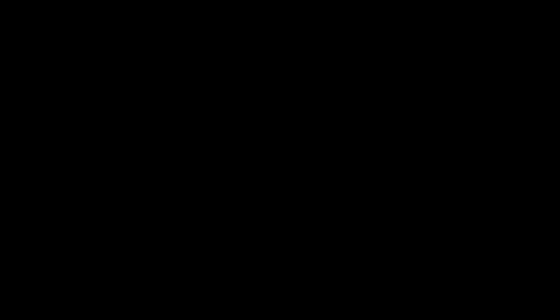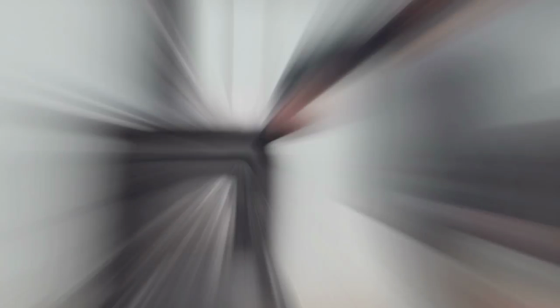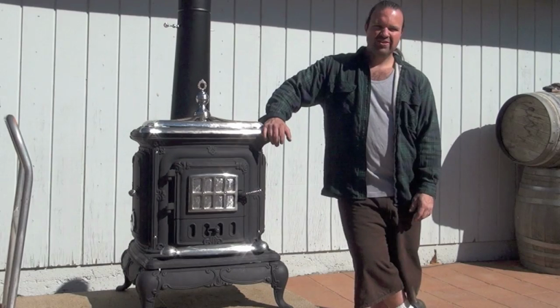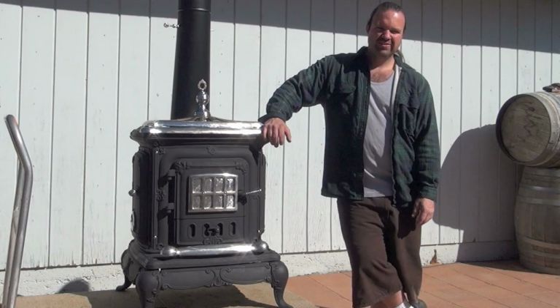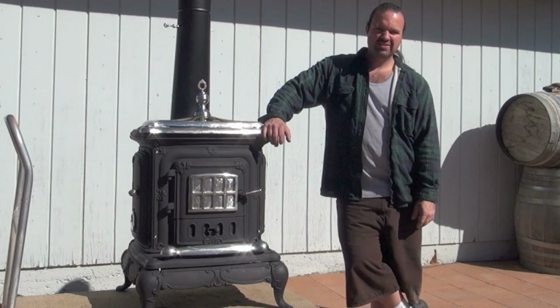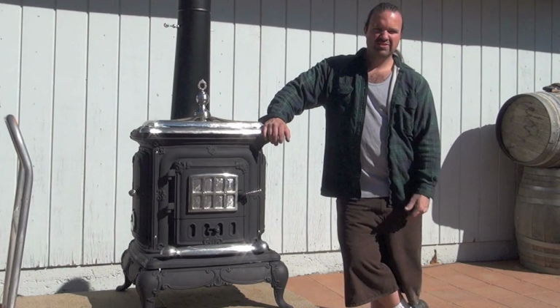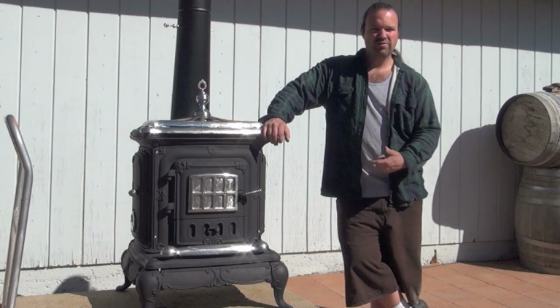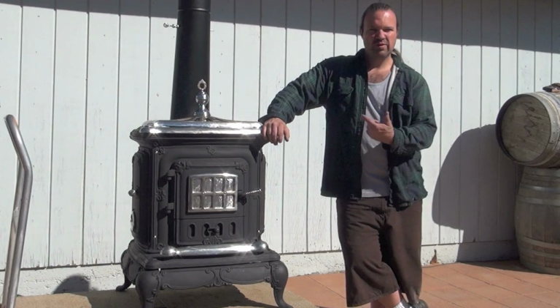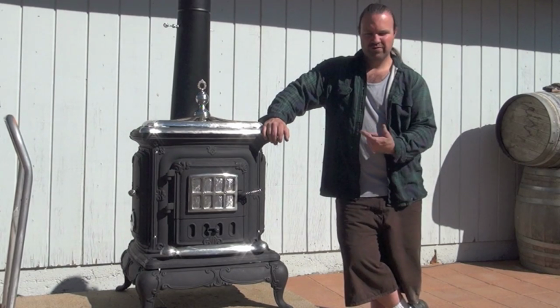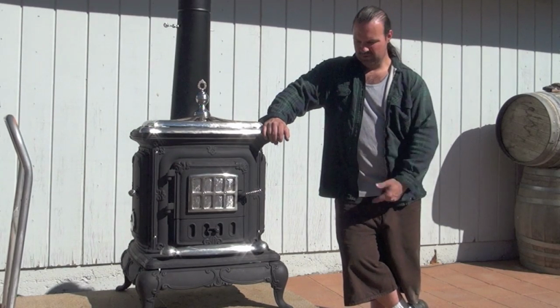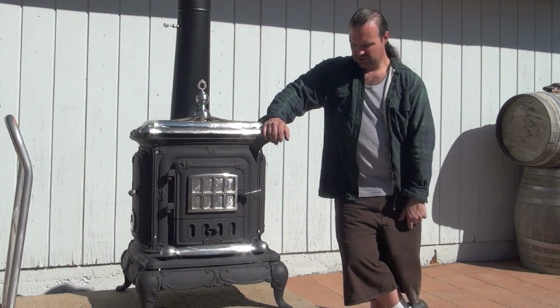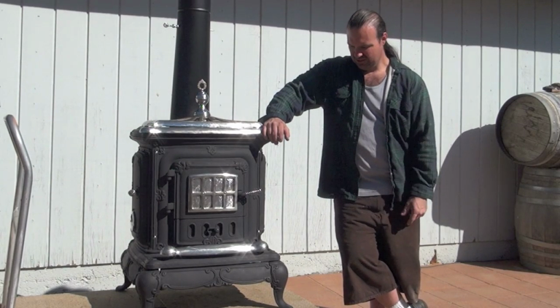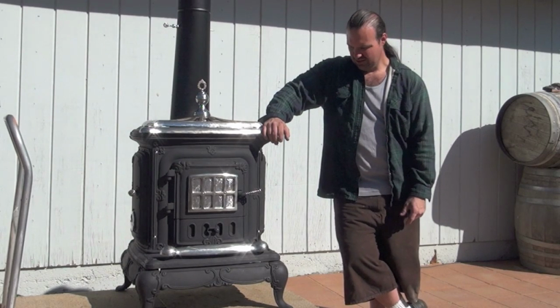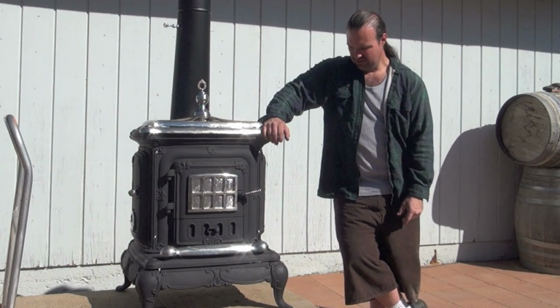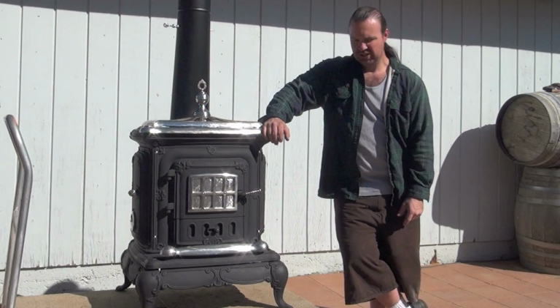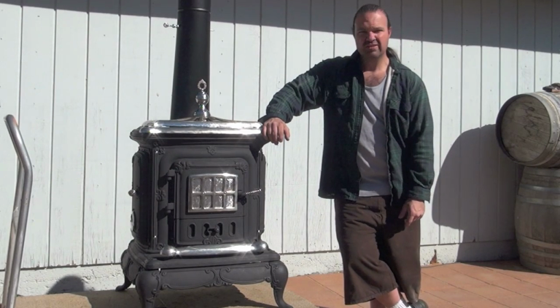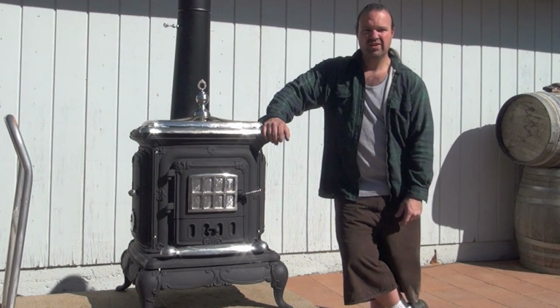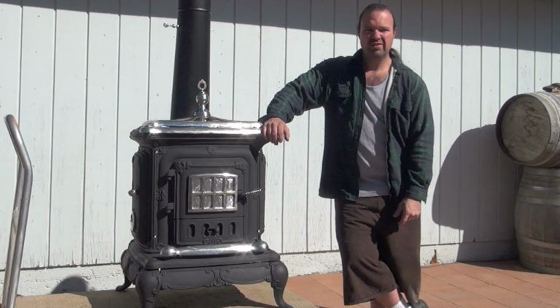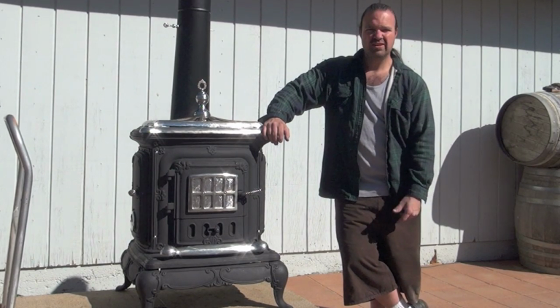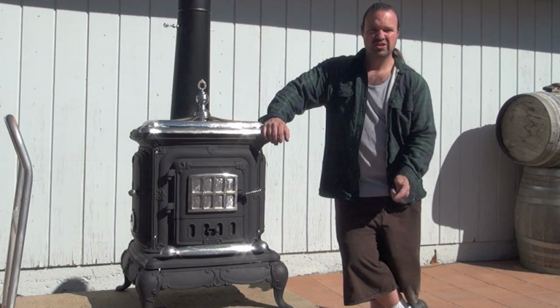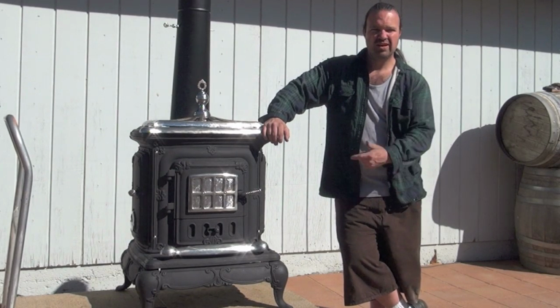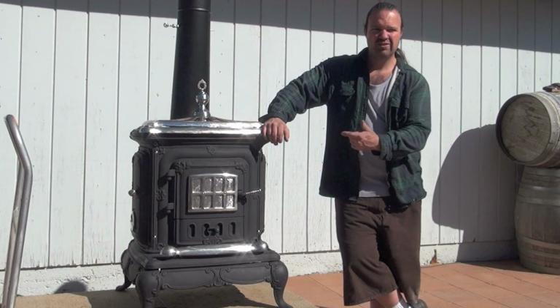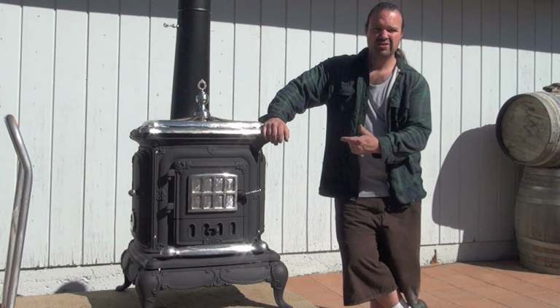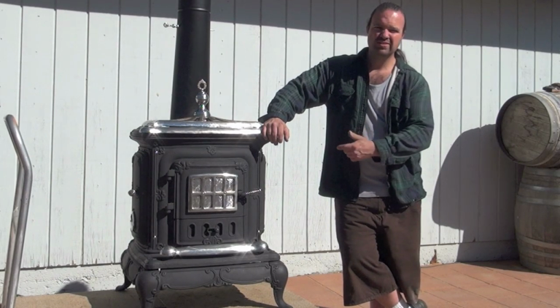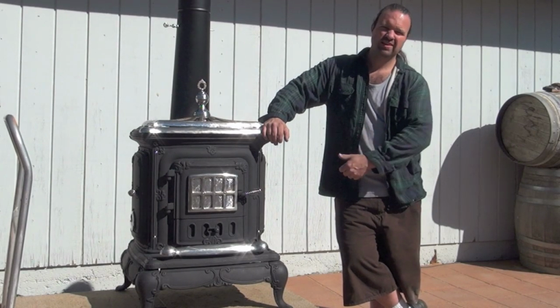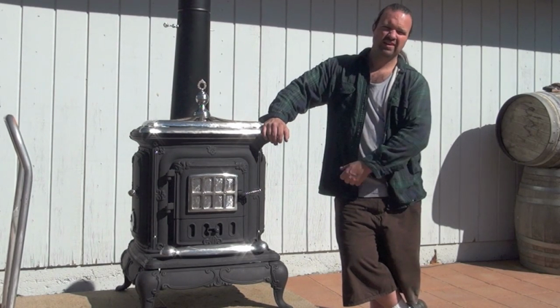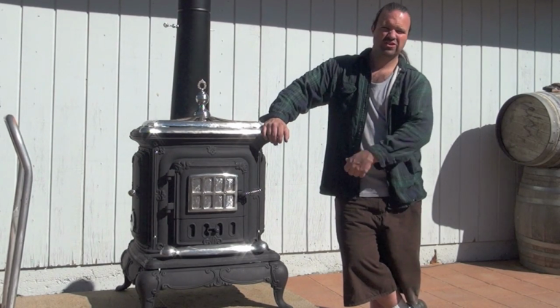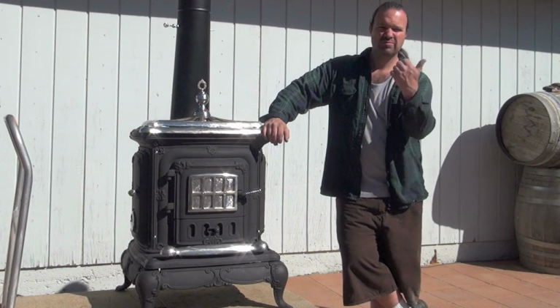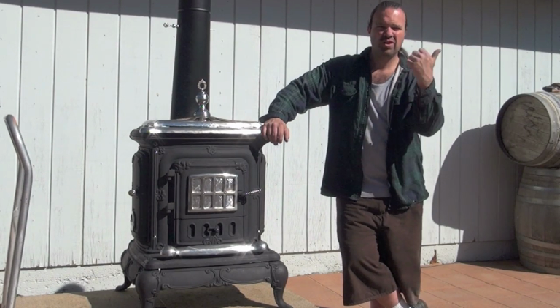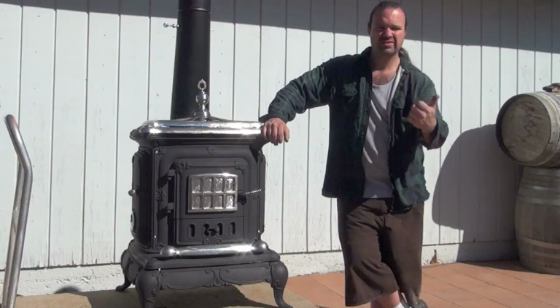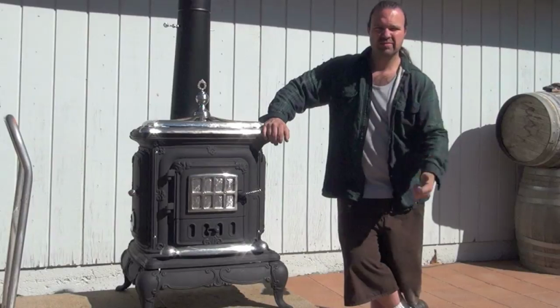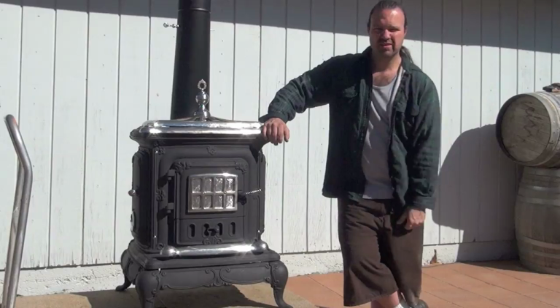This is the stove that I refurbished. Check out the video and I'll show you how it looked and I'll show you the progress that I made.